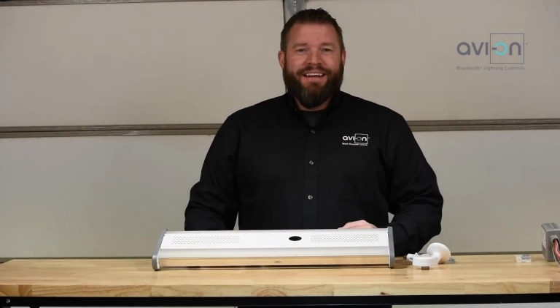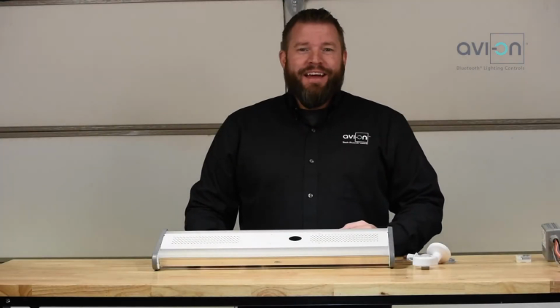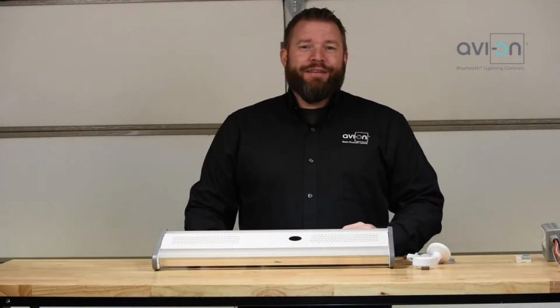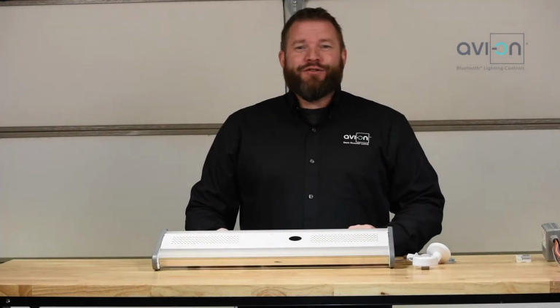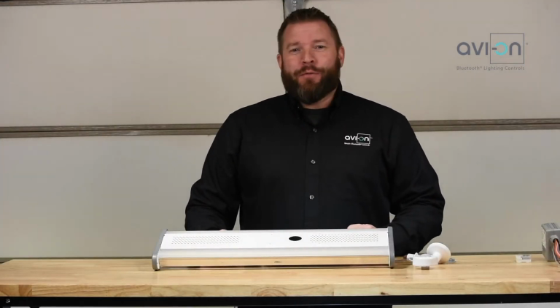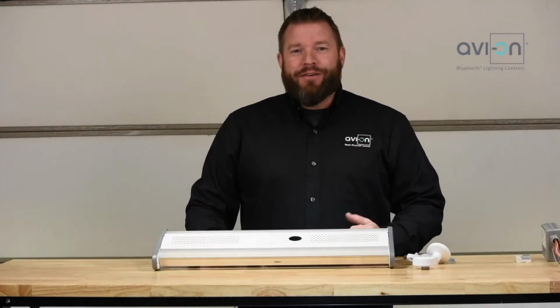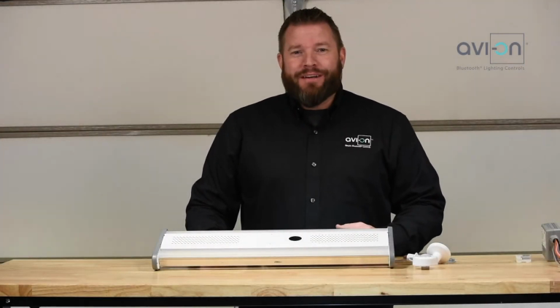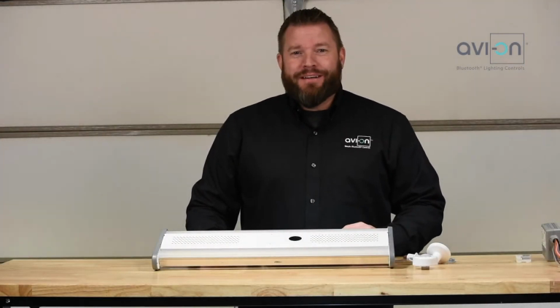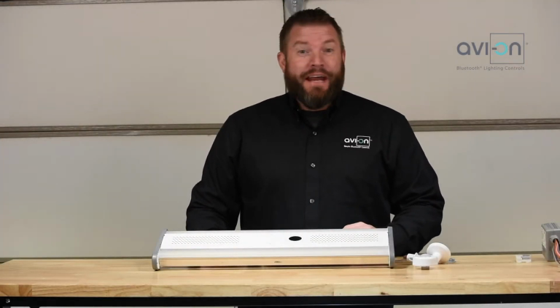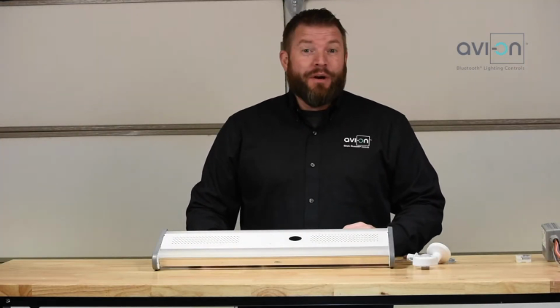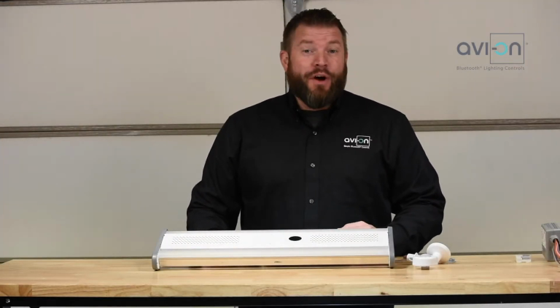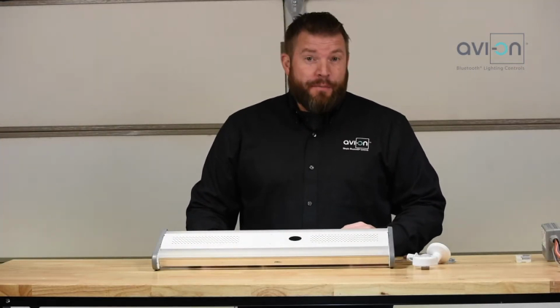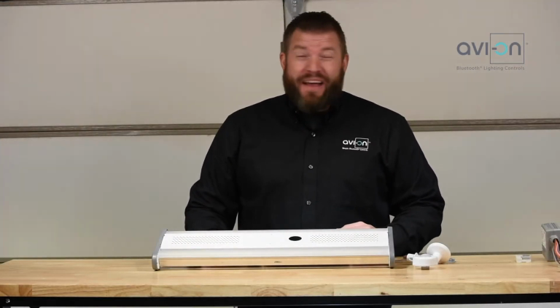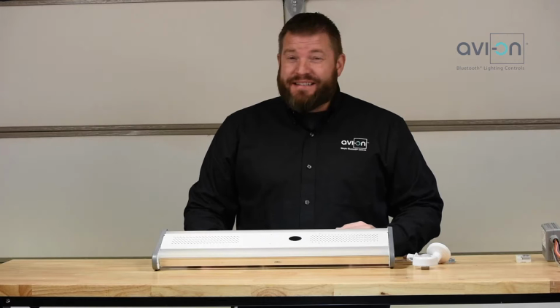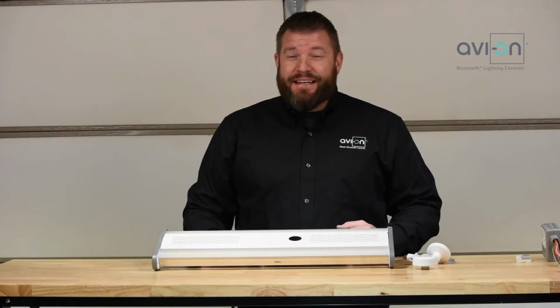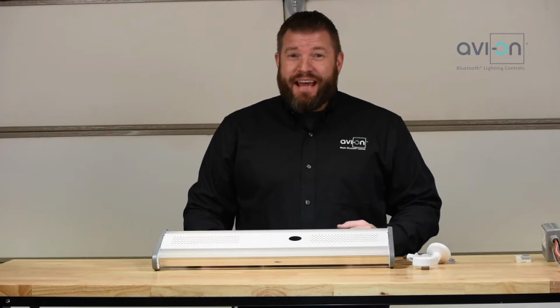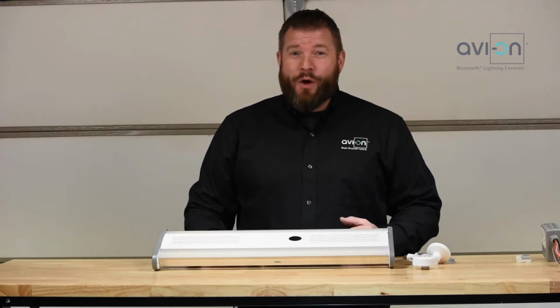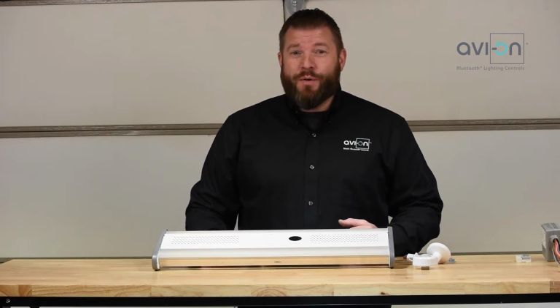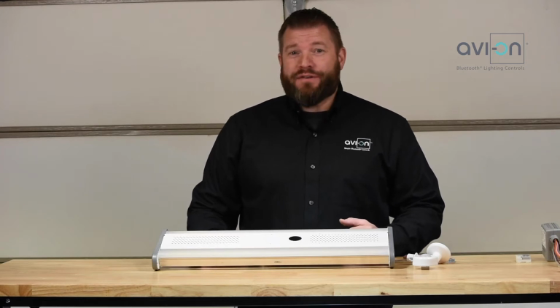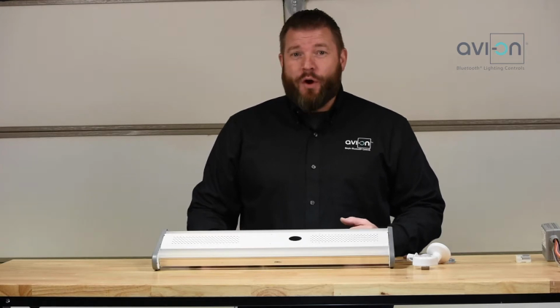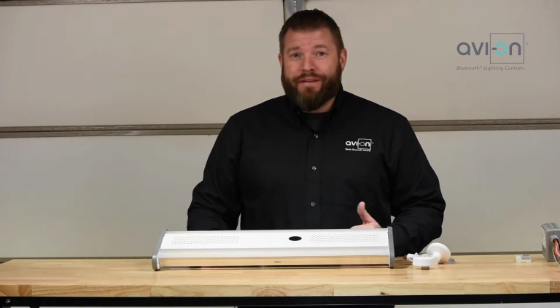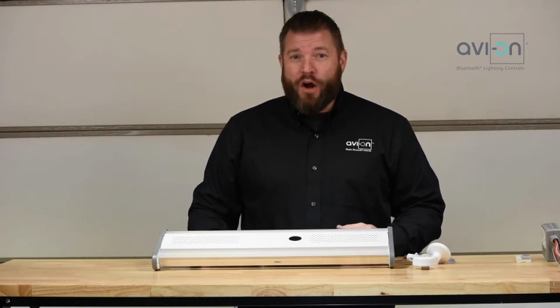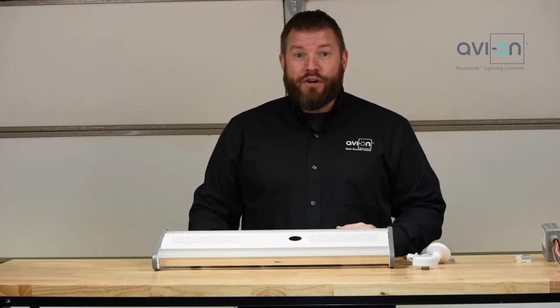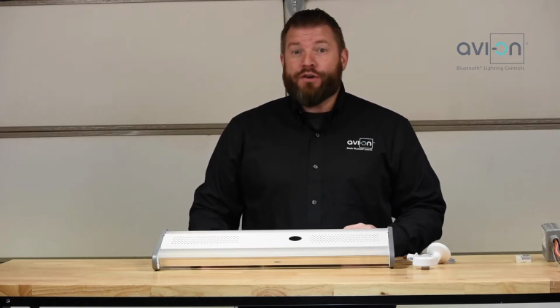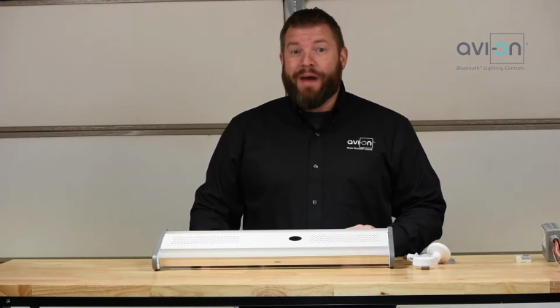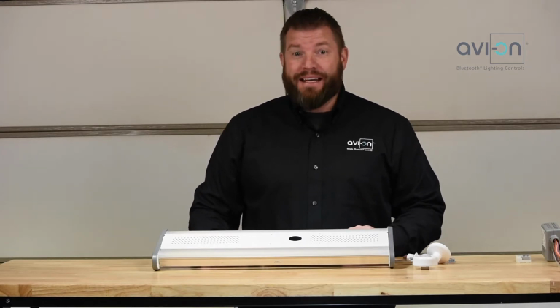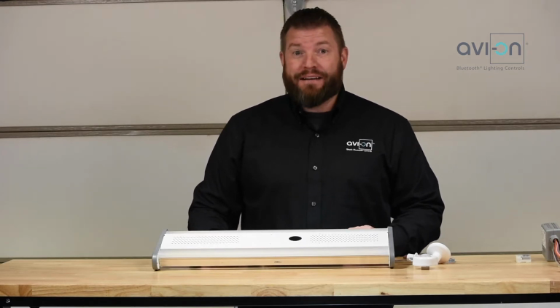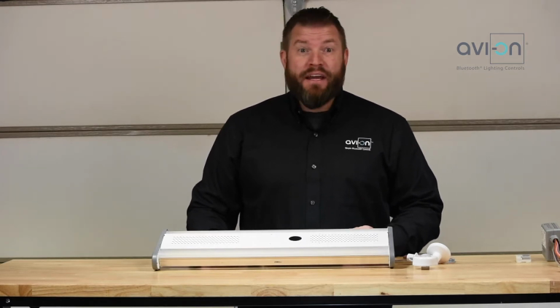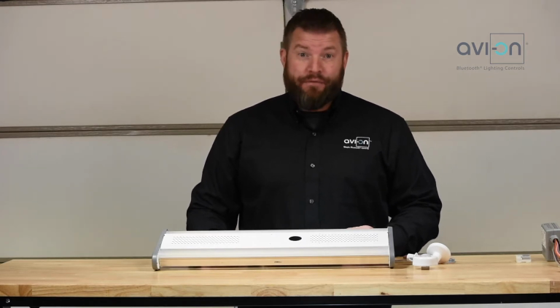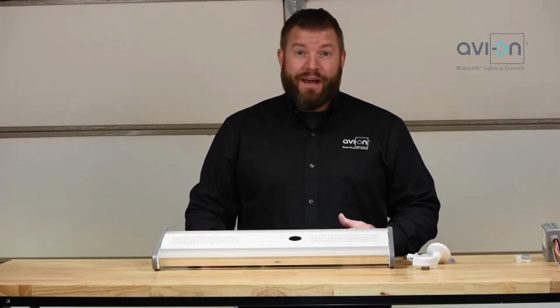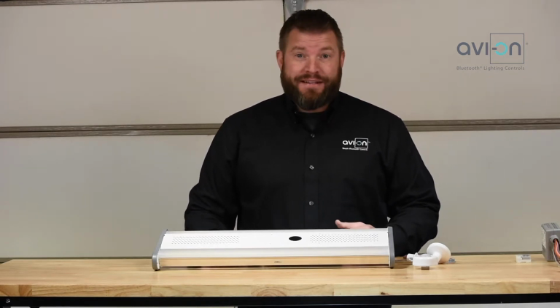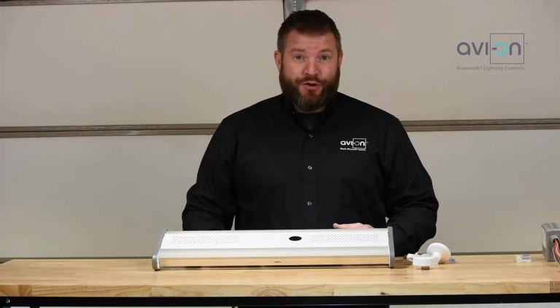Hey, this is Jake with Avion. Today I want to talk to you about how to install the Avion Direct Connect infrared sensor.